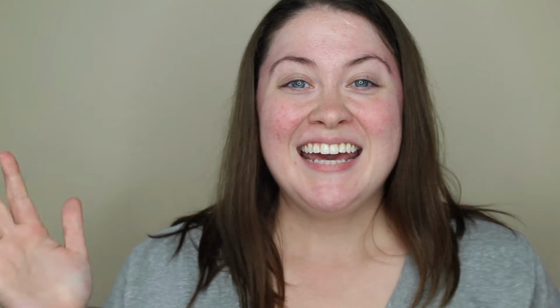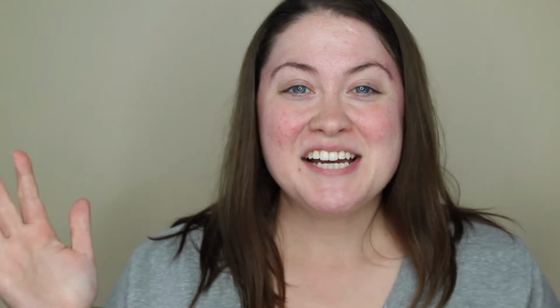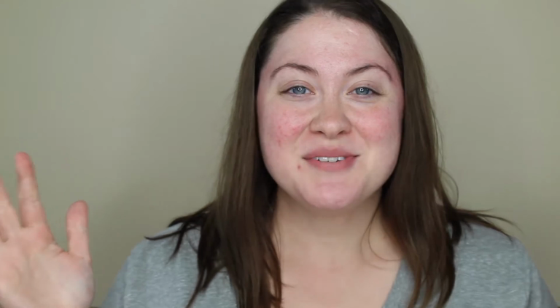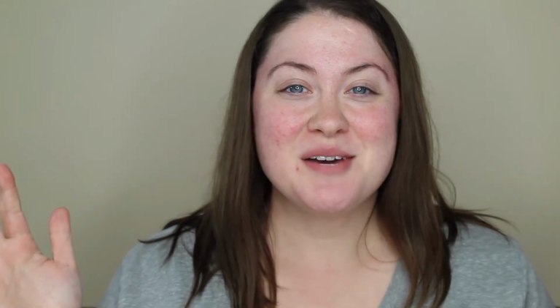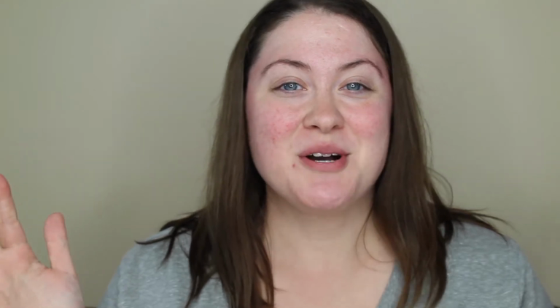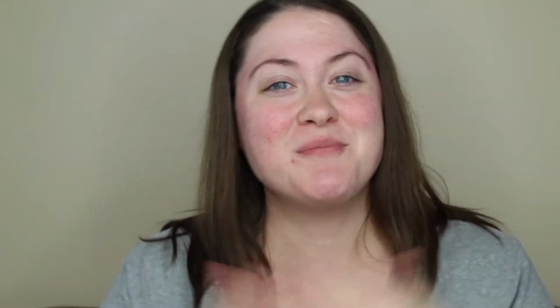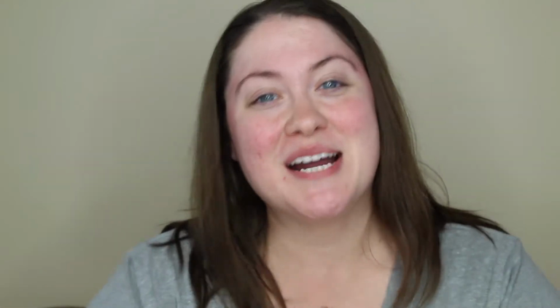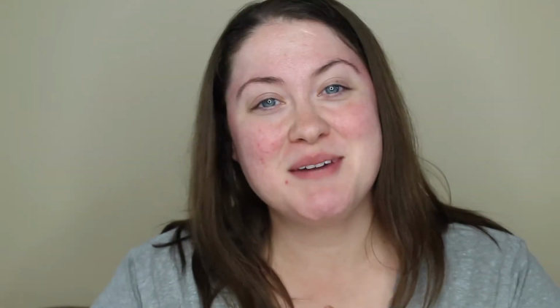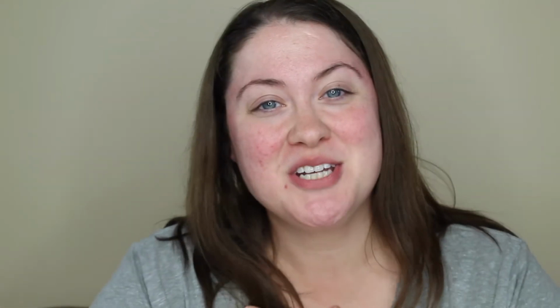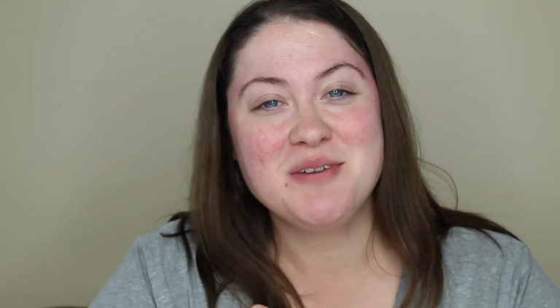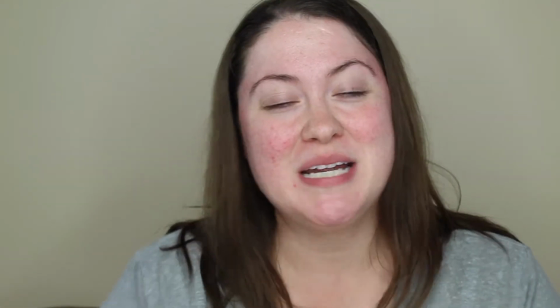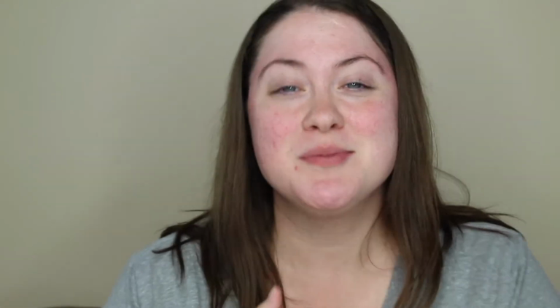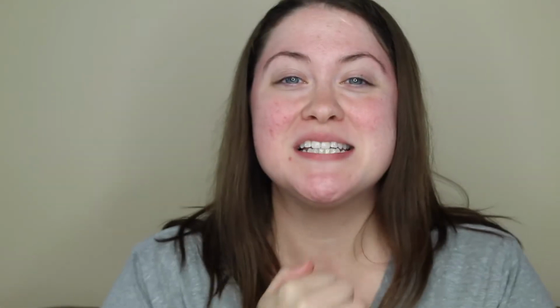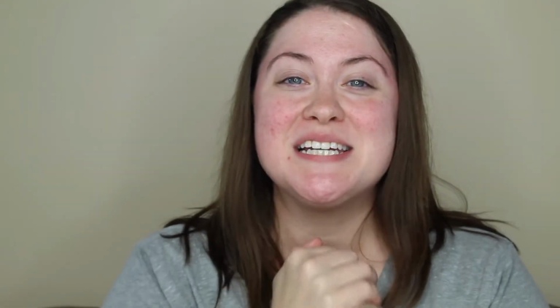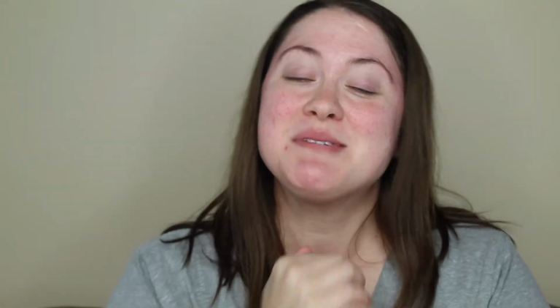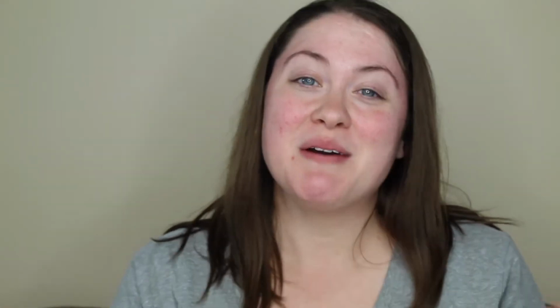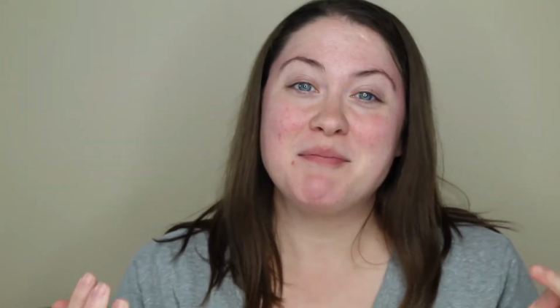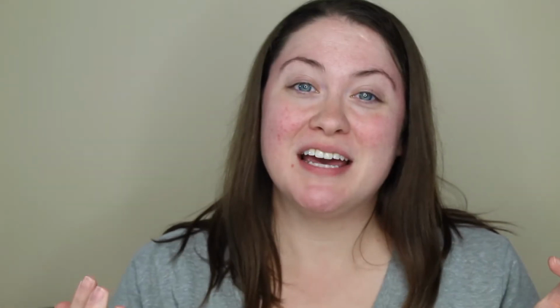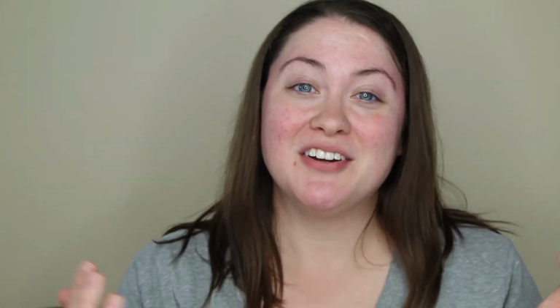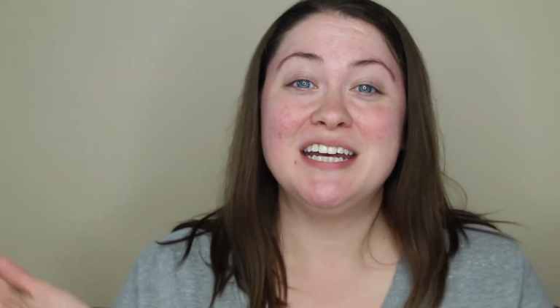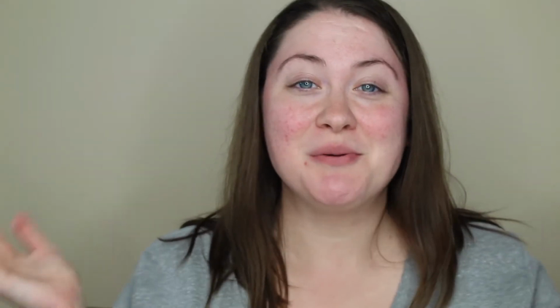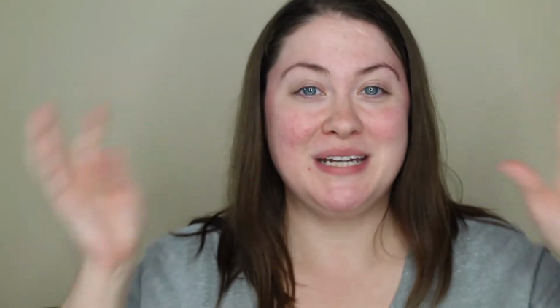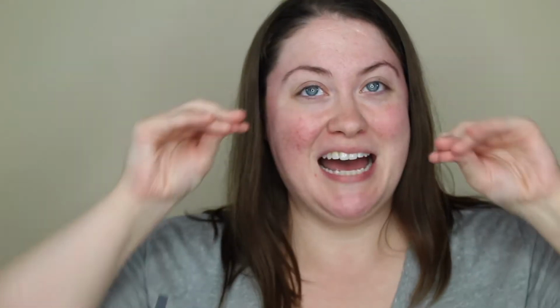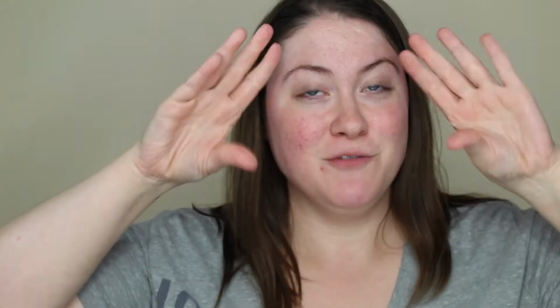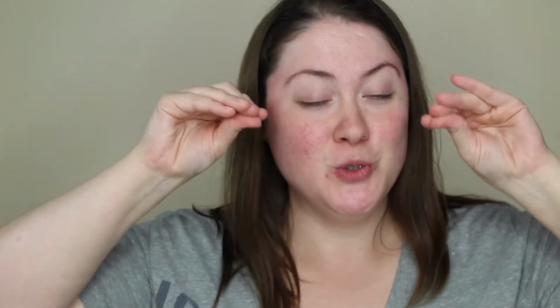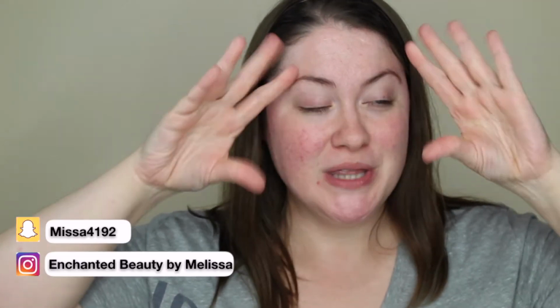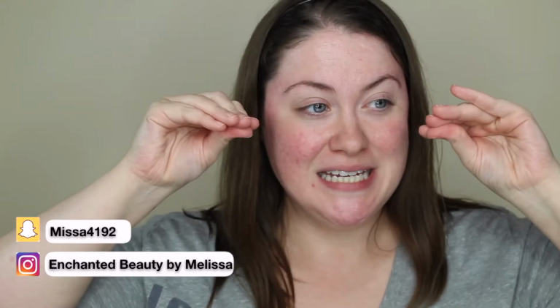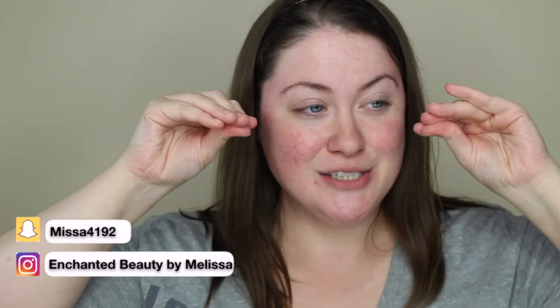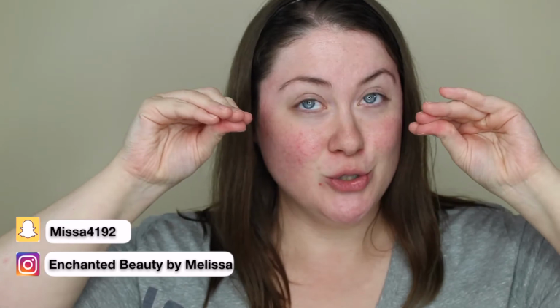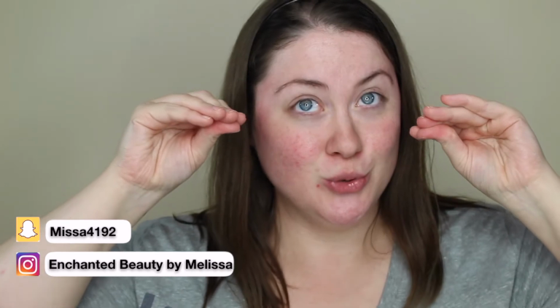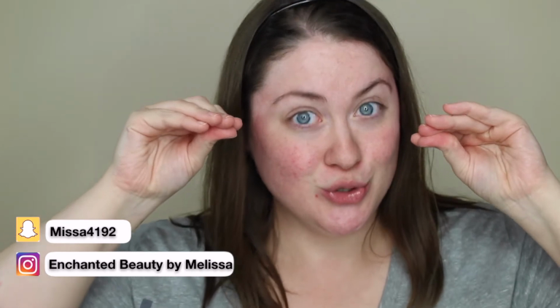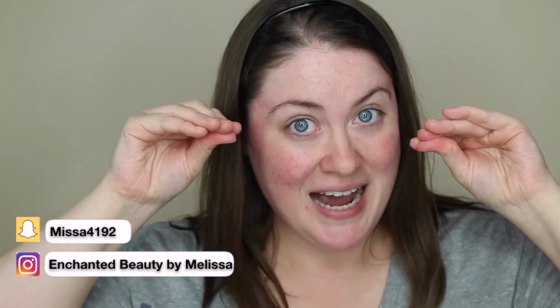Hey guys, what's up? Welcome back to my channel. My name is Melissa and I'm so happy that you're here. We have new things to try.